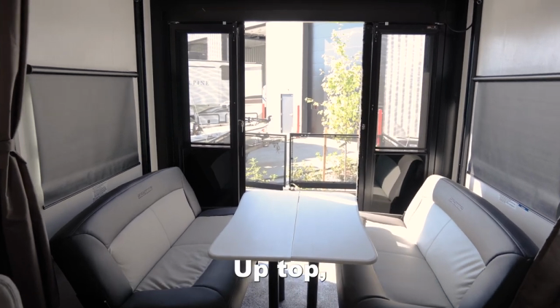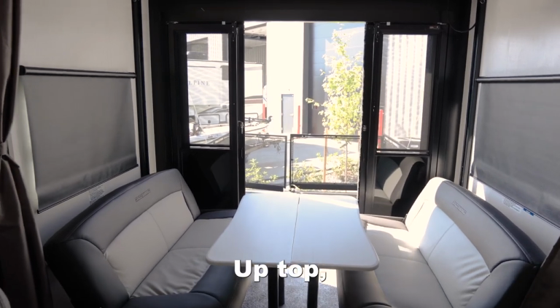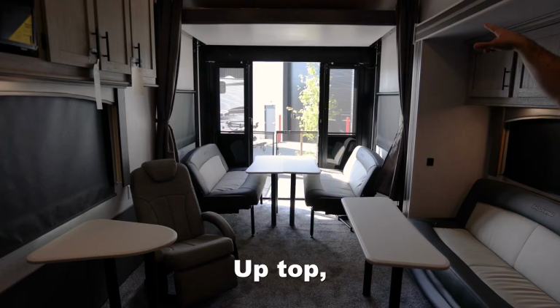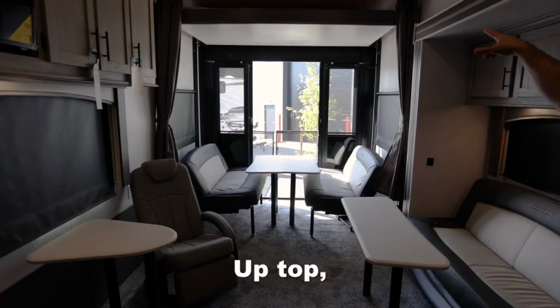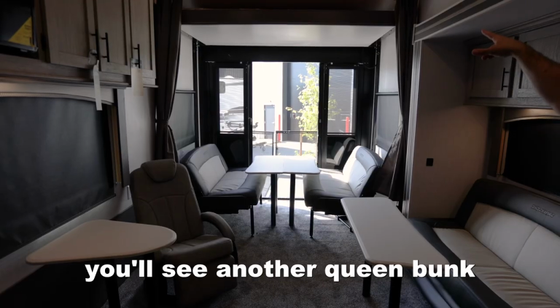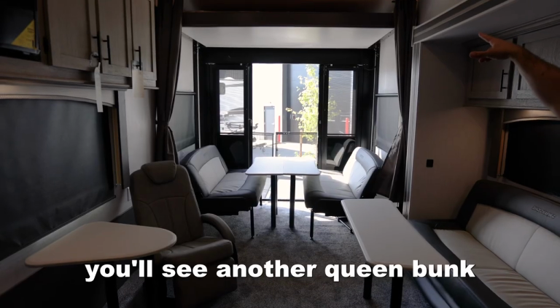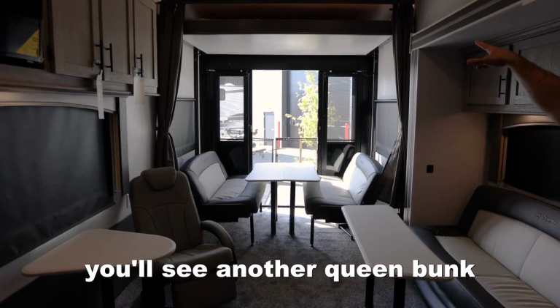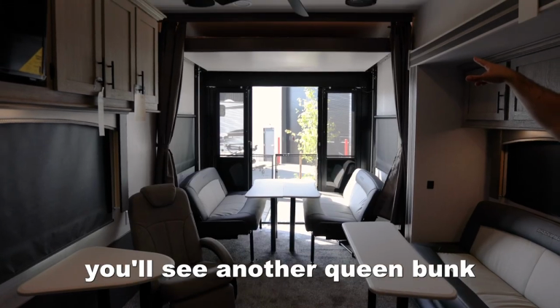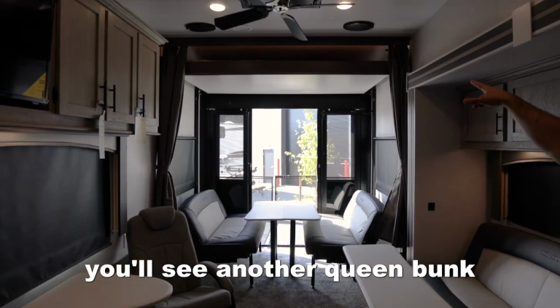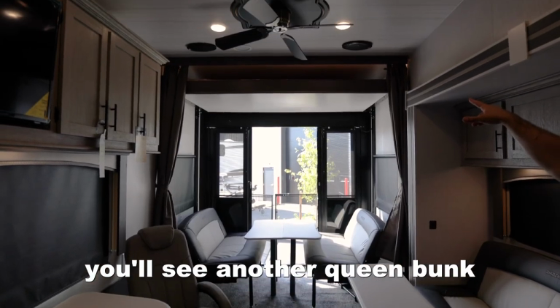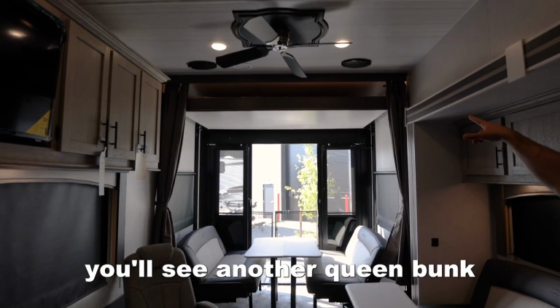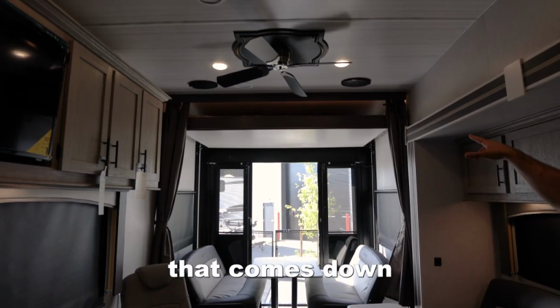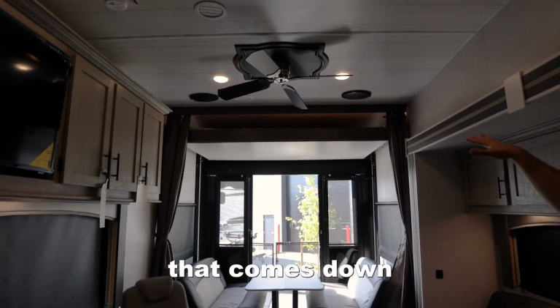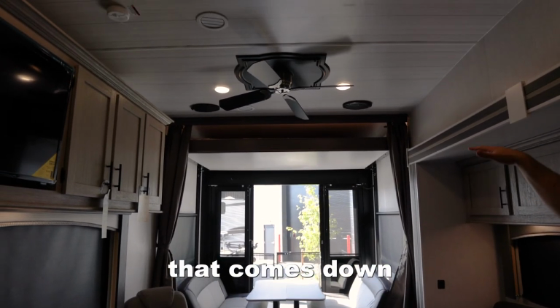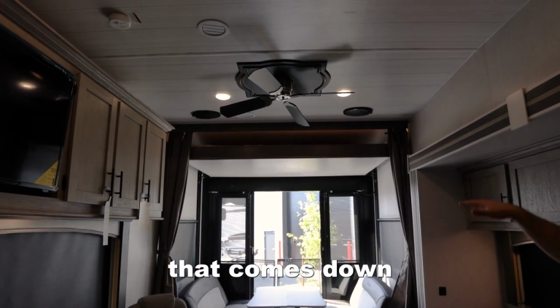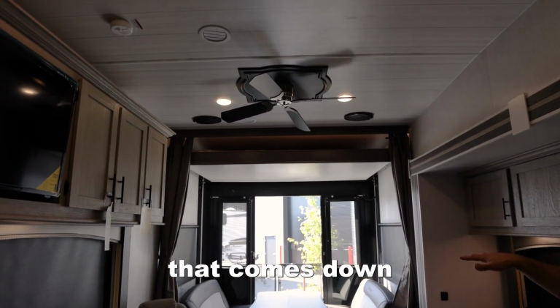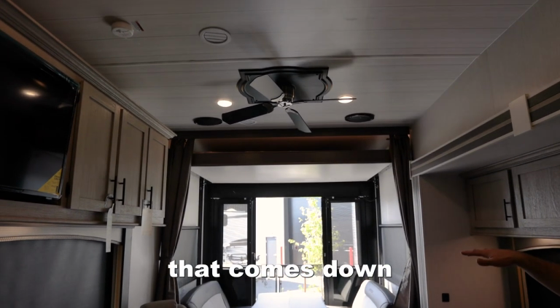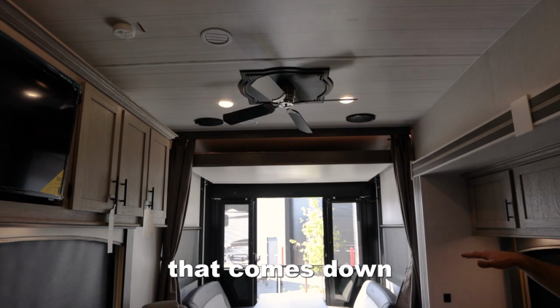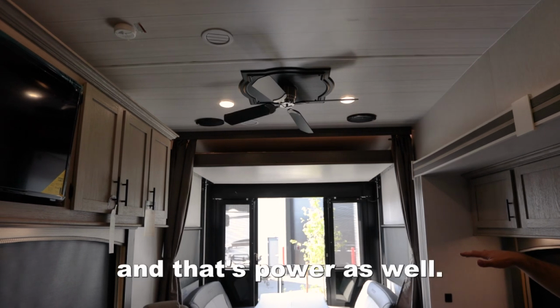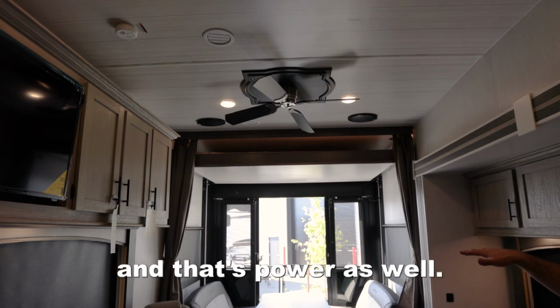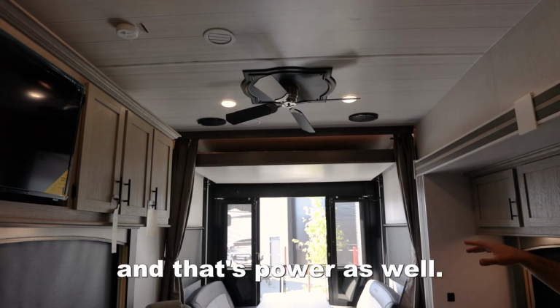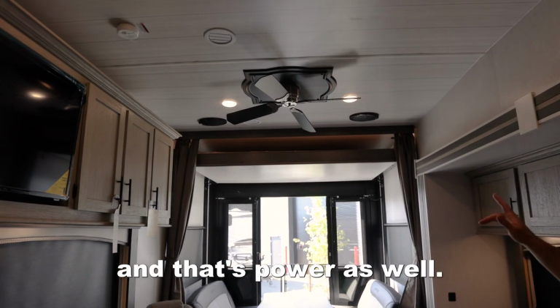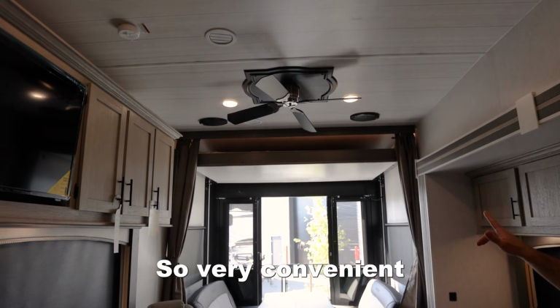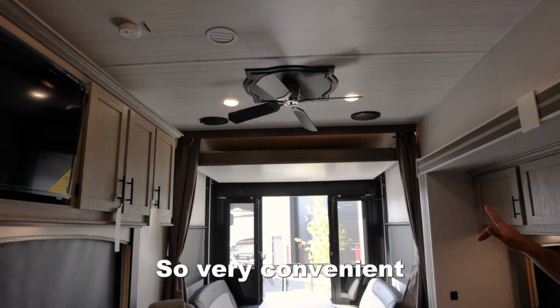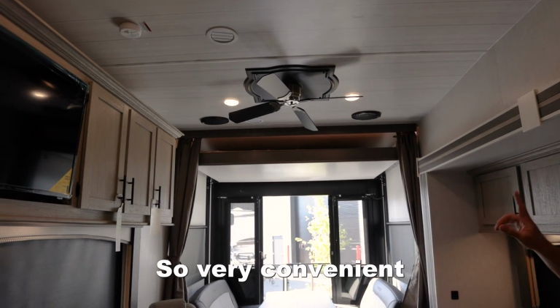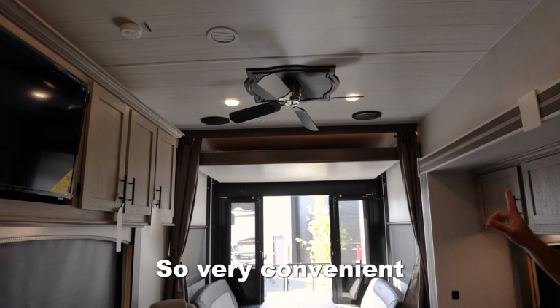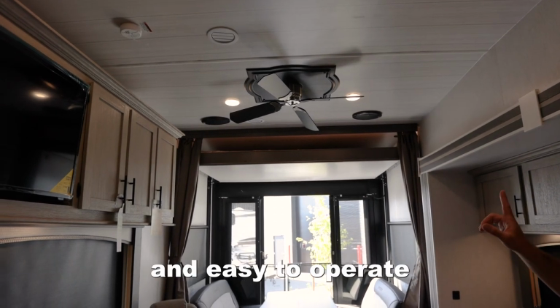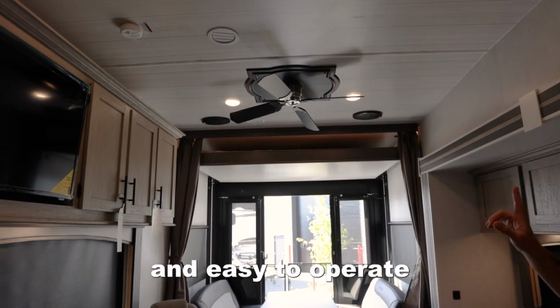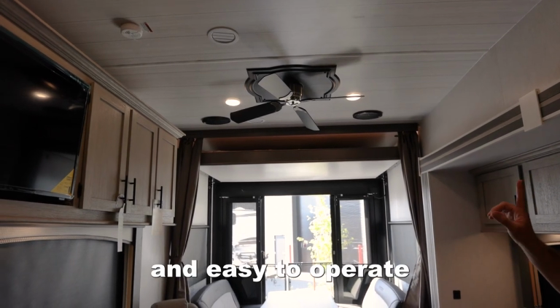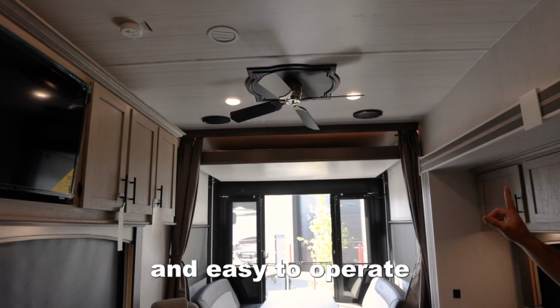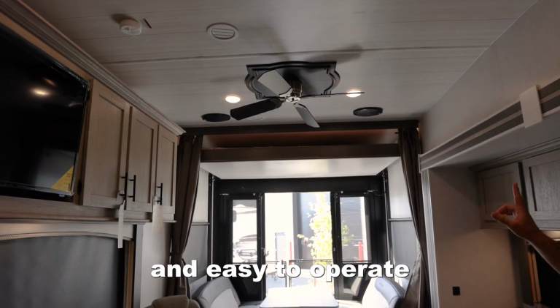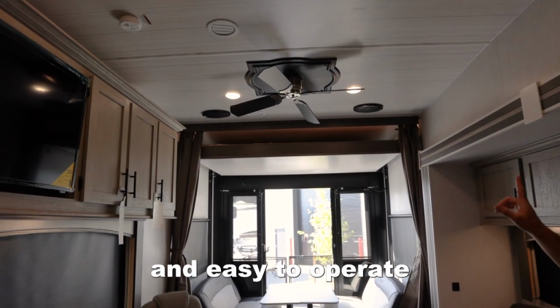Up top you'll see another queen bunk that comes down, and that's power as well, so very convenient and easy to operate.